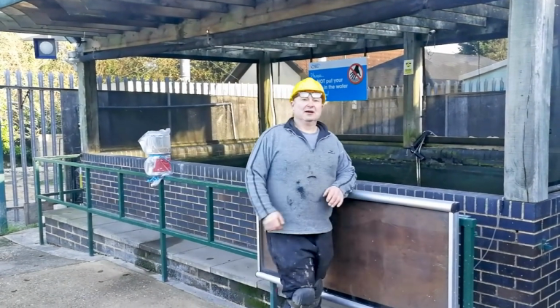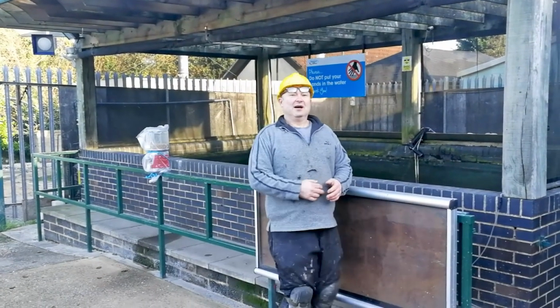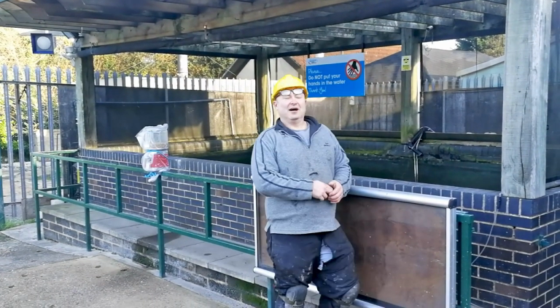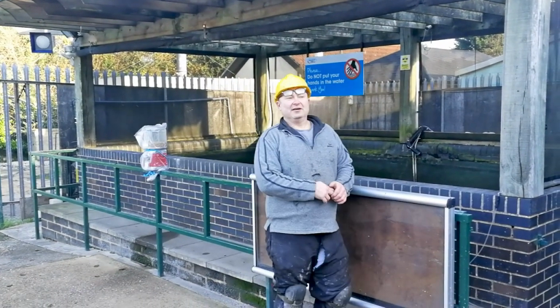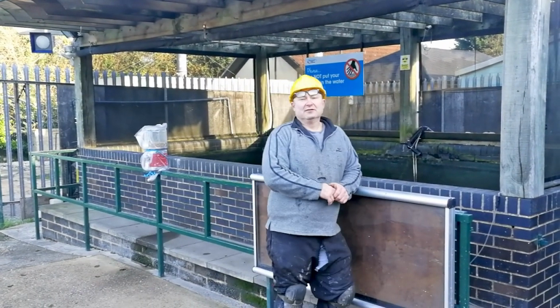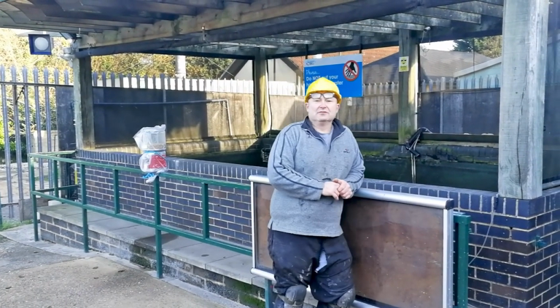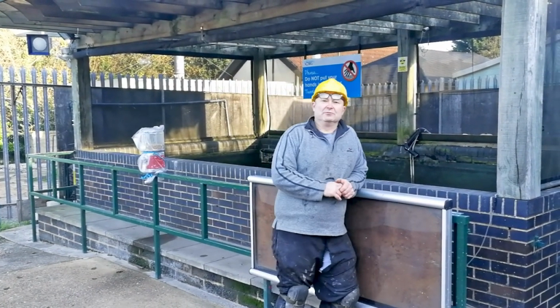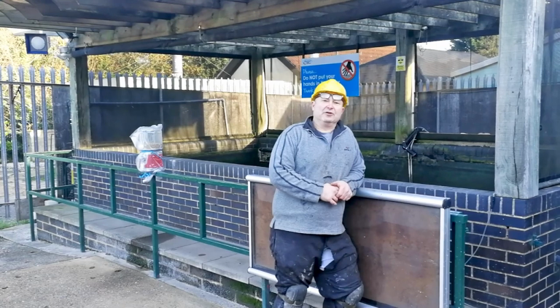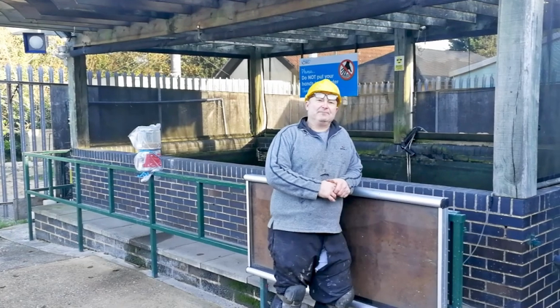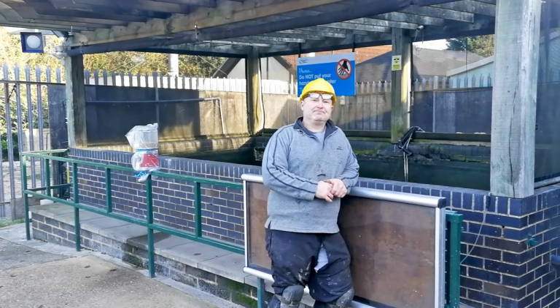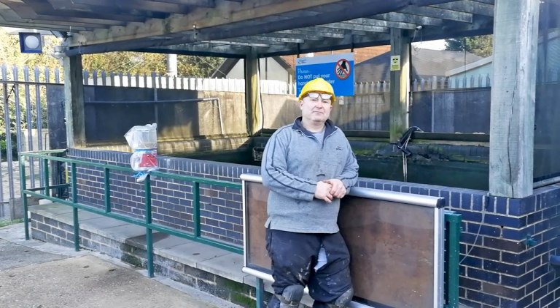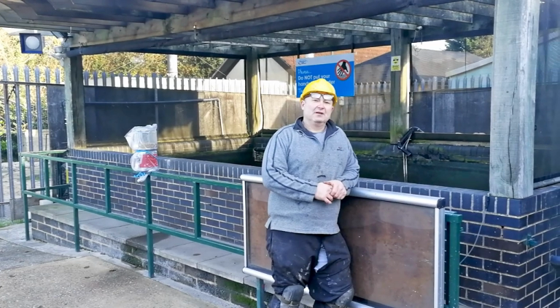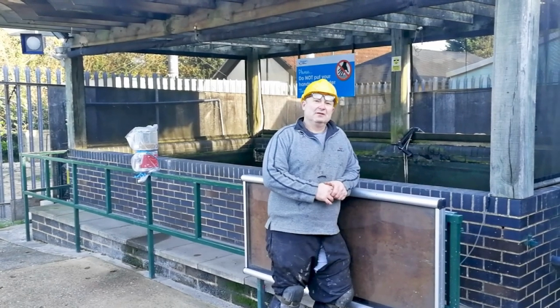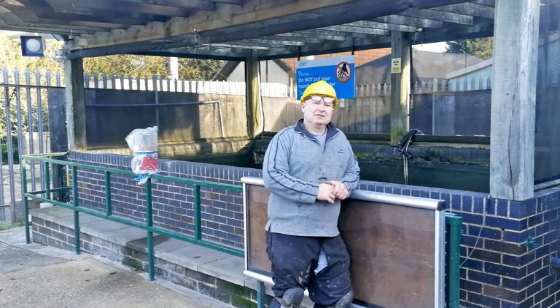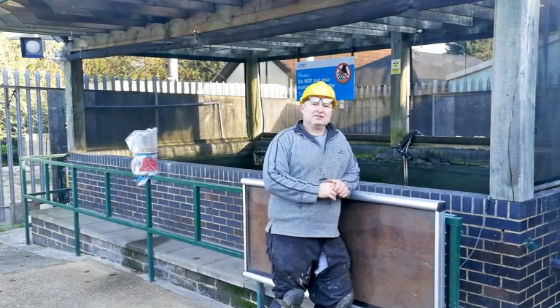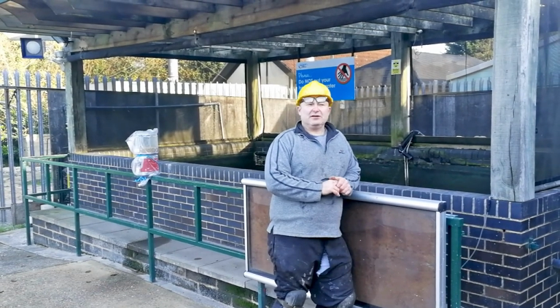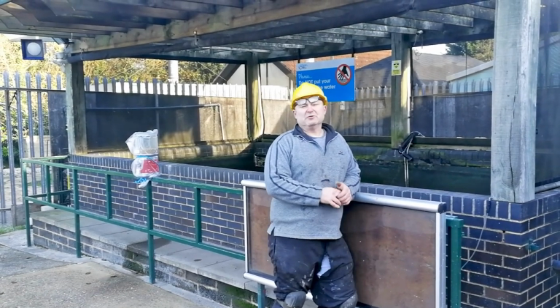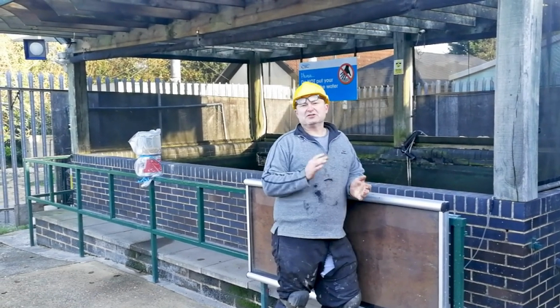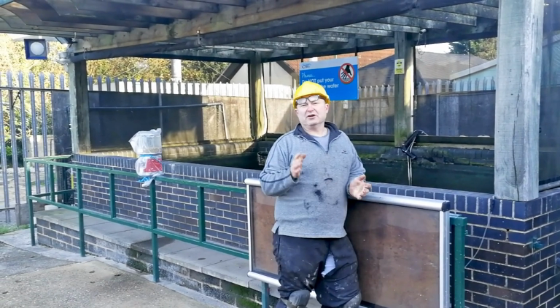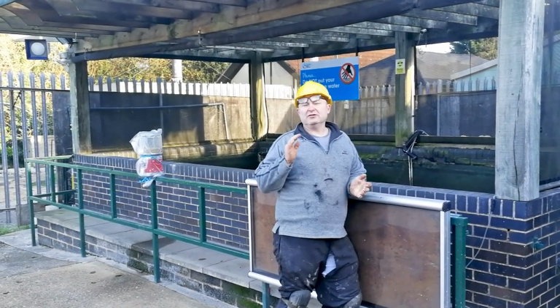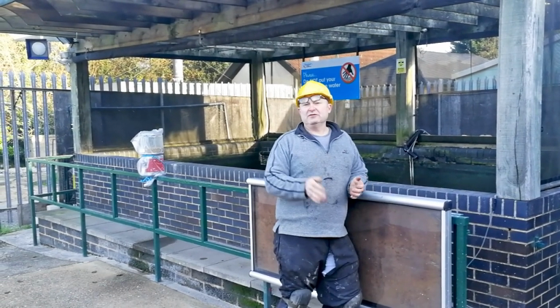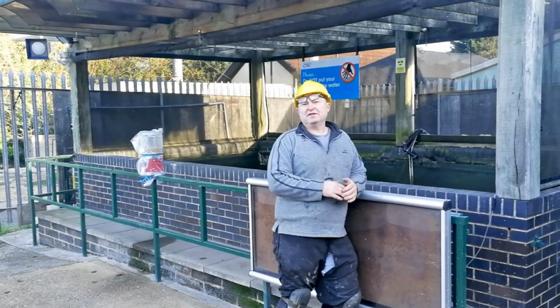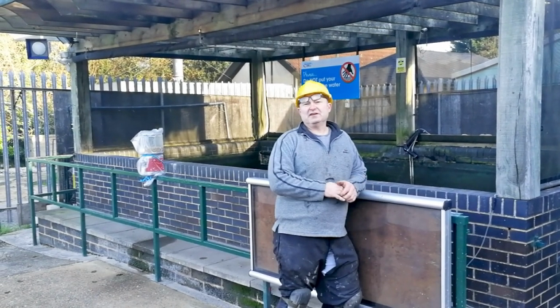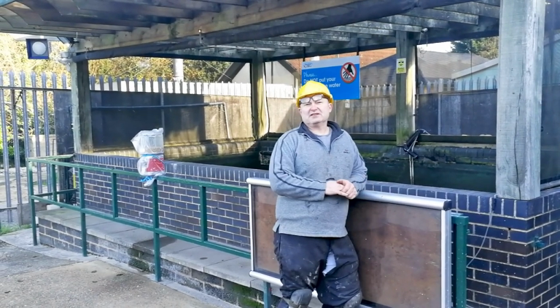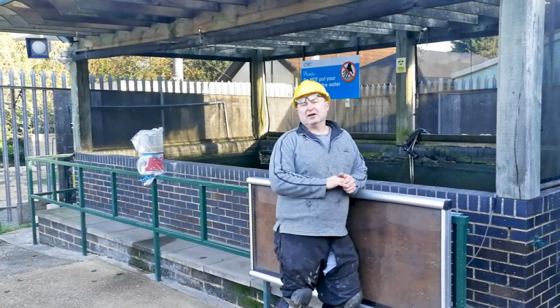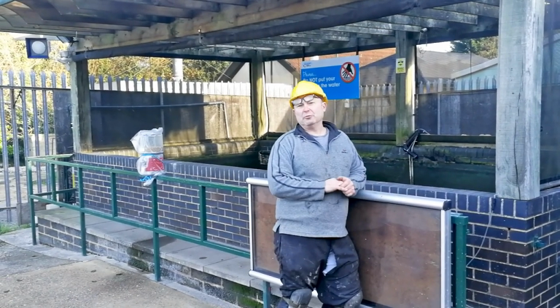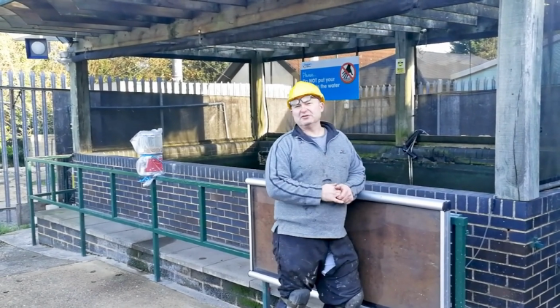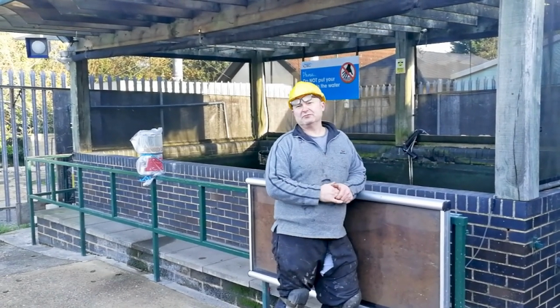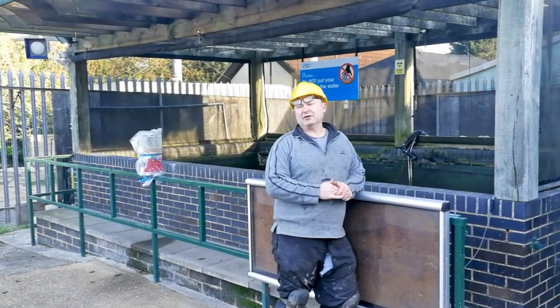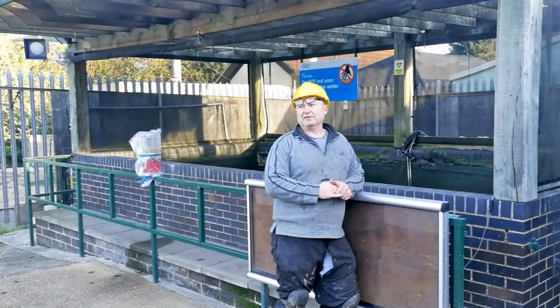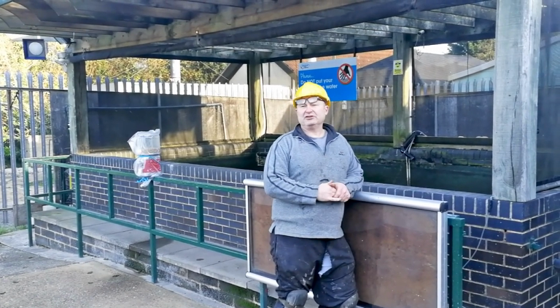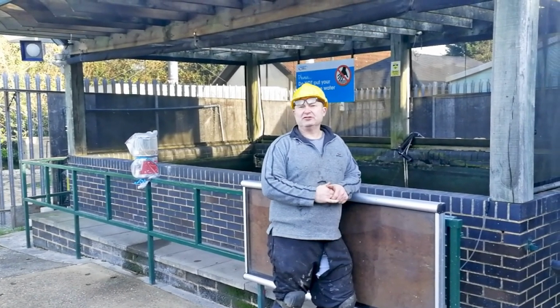Hi, good morning. Today we're starting a new phase in our winter renovations.